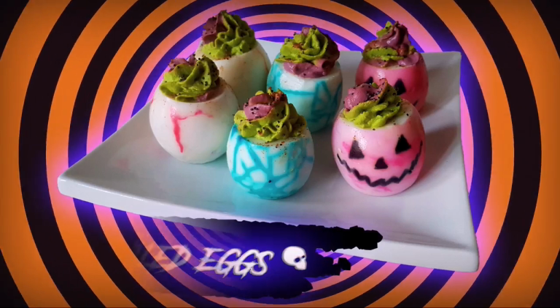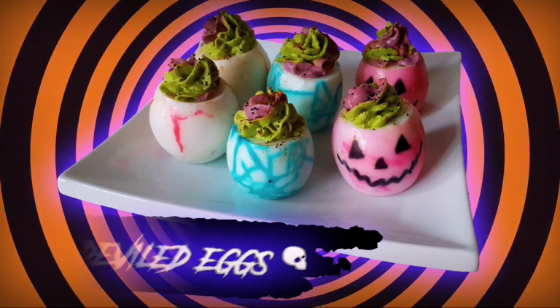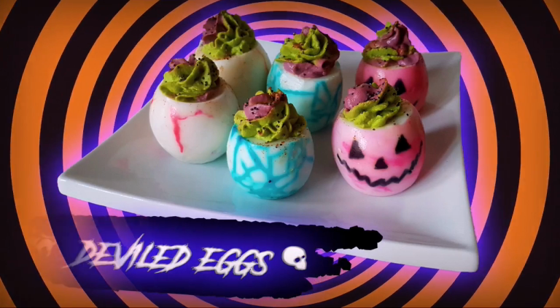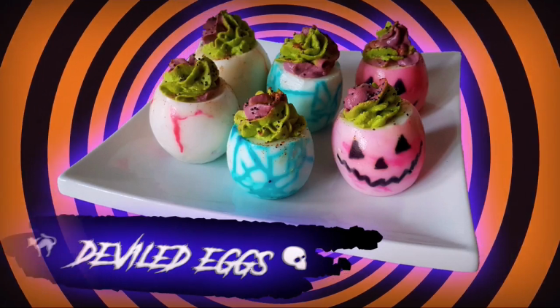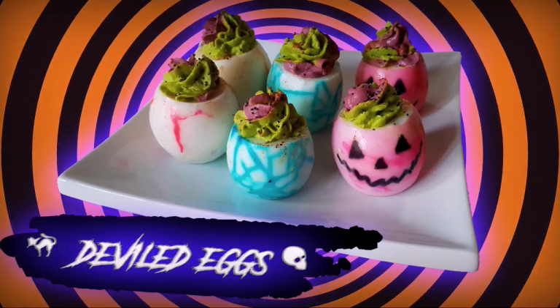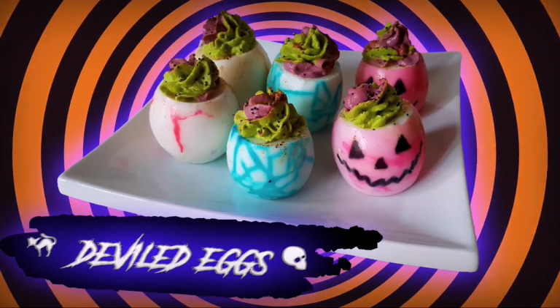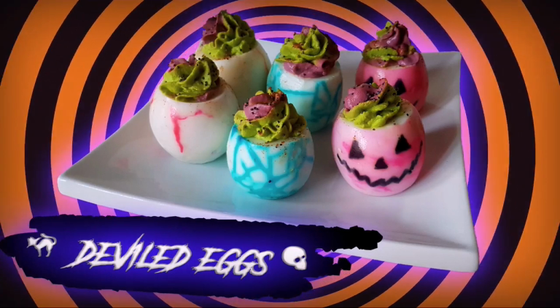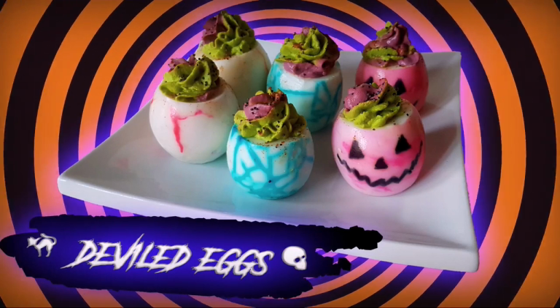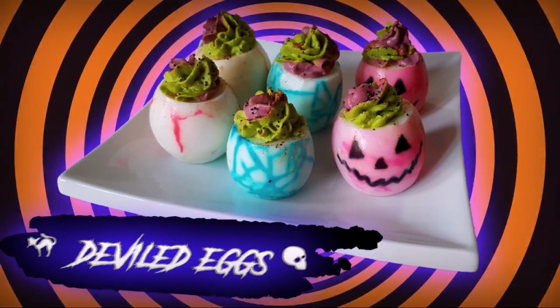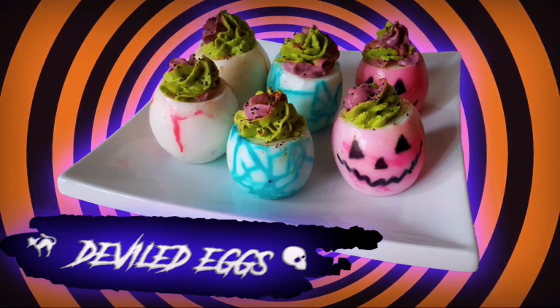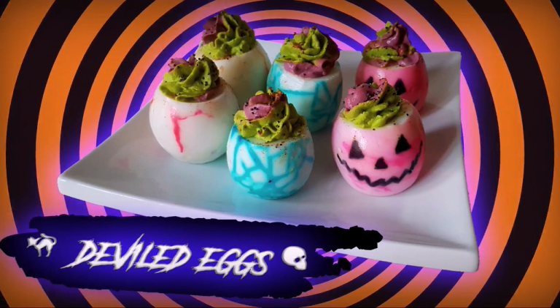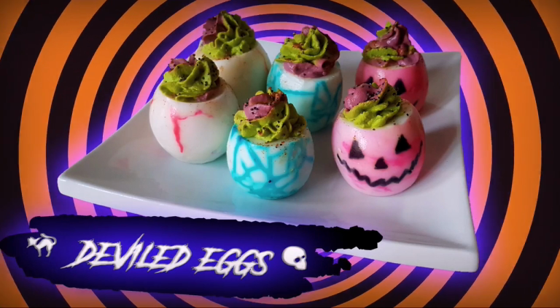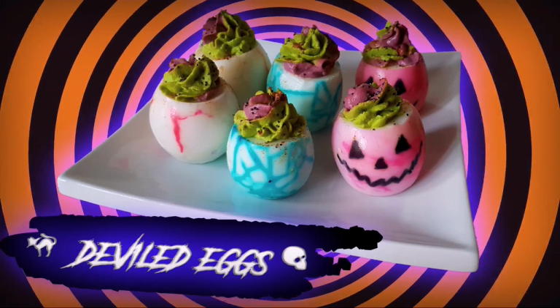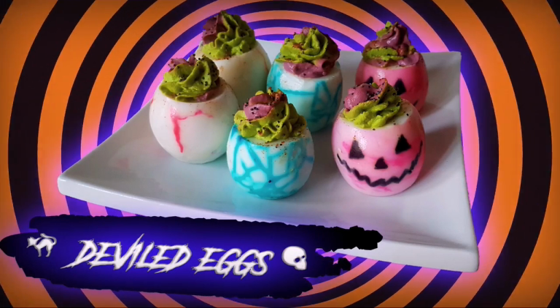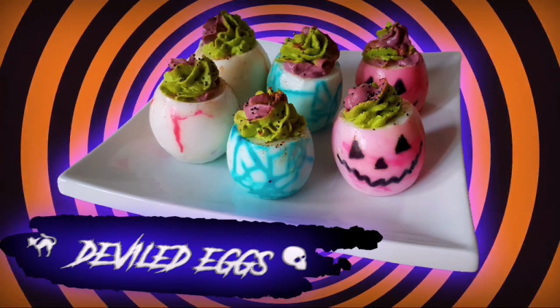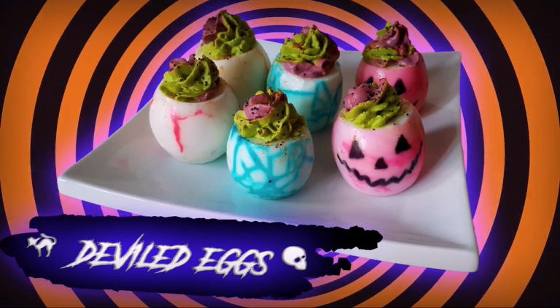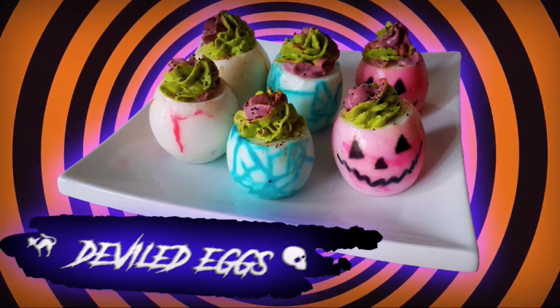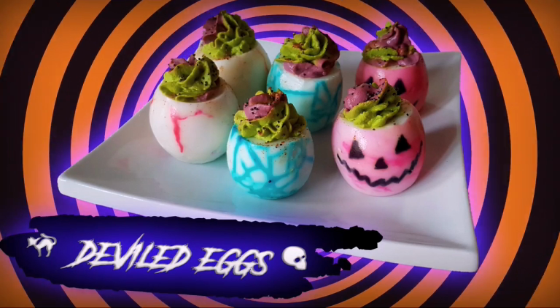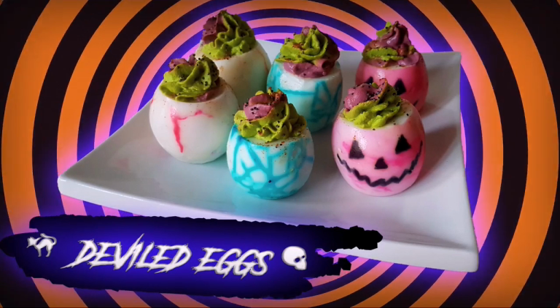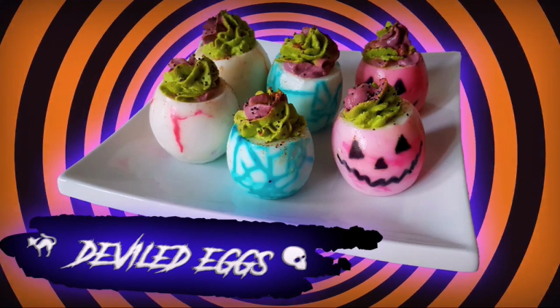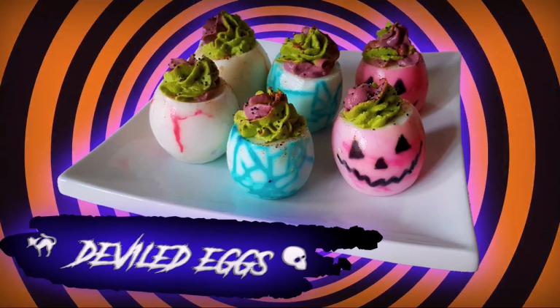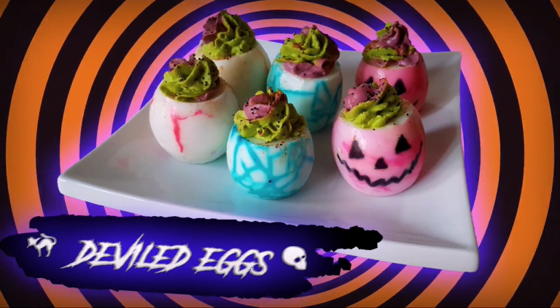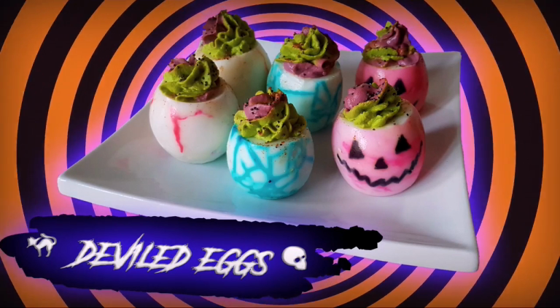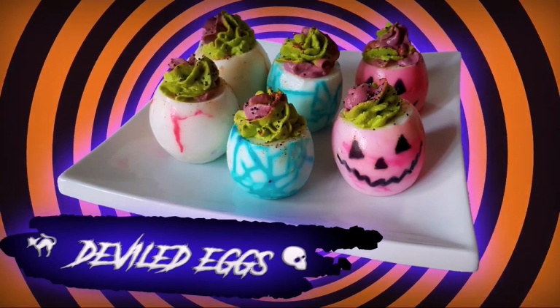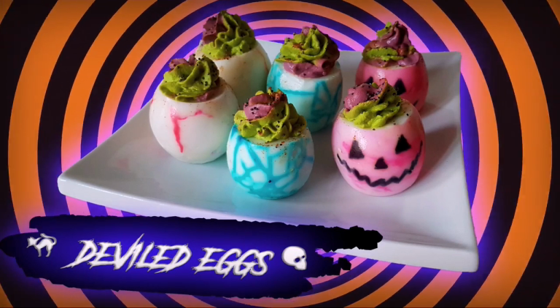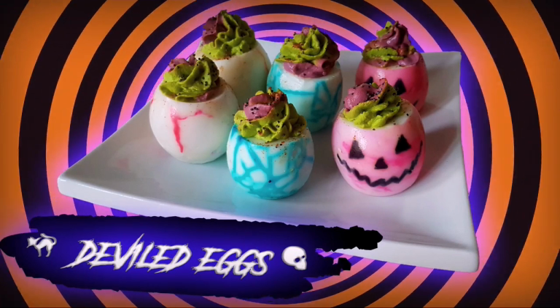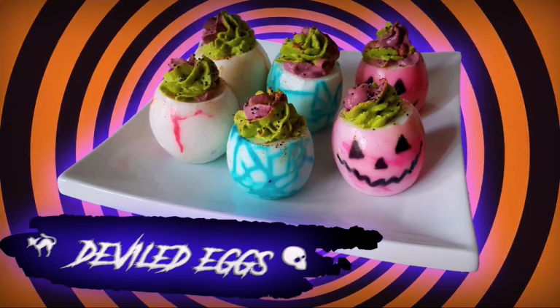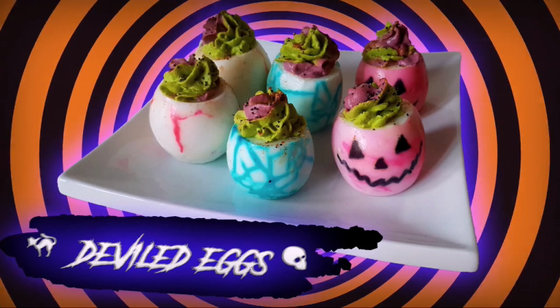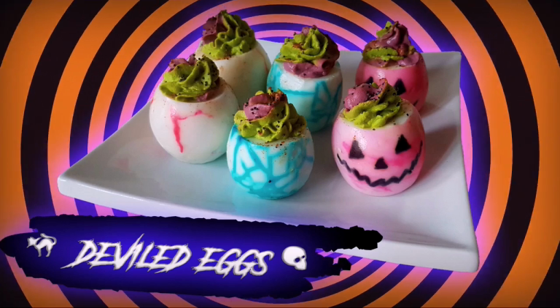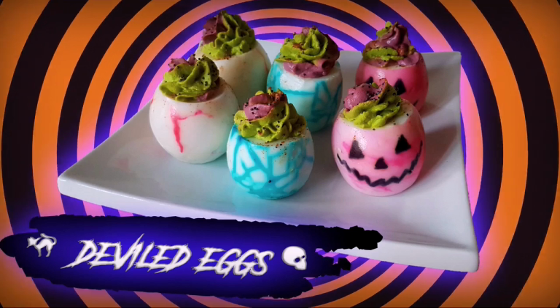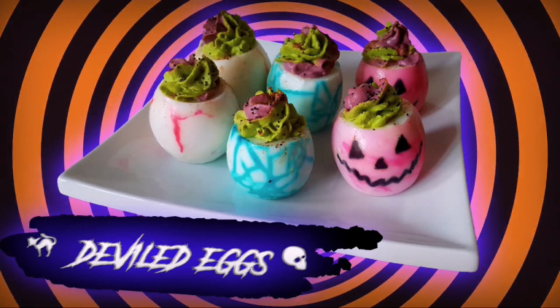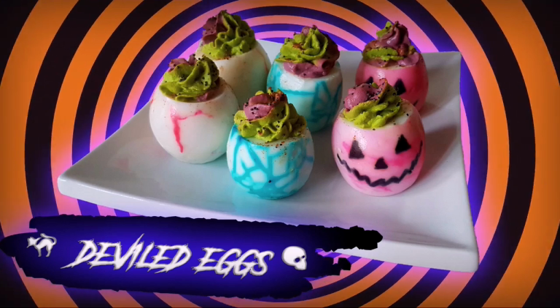Welcome to Bernadette's Post, and today I'll be showing how to make Halloween style deviled eggs.